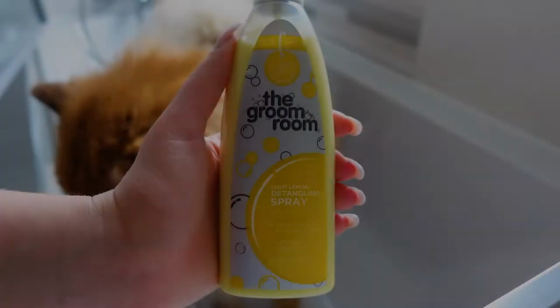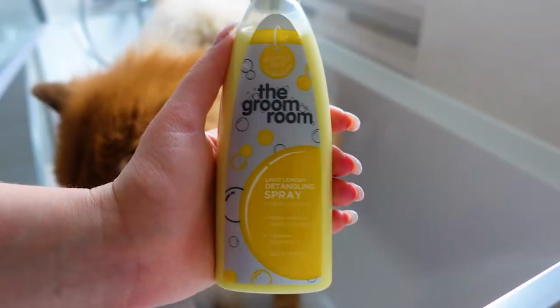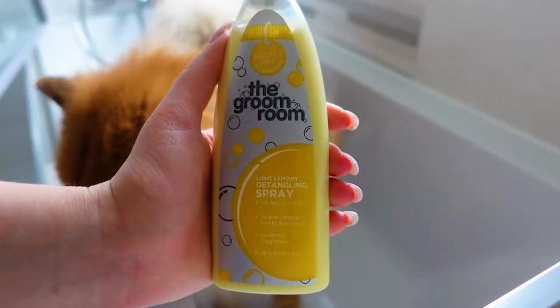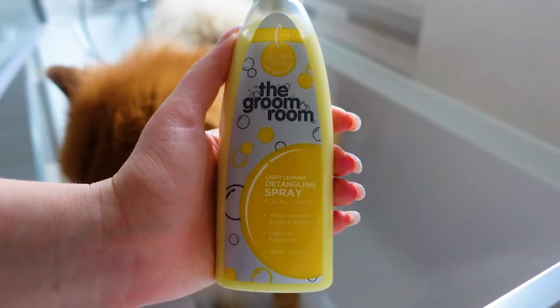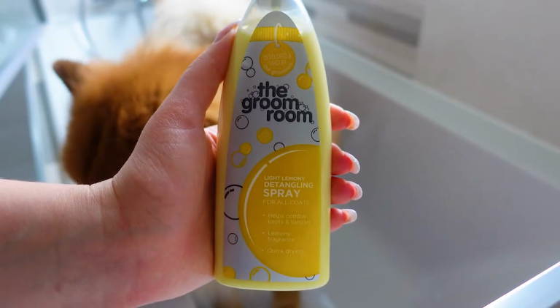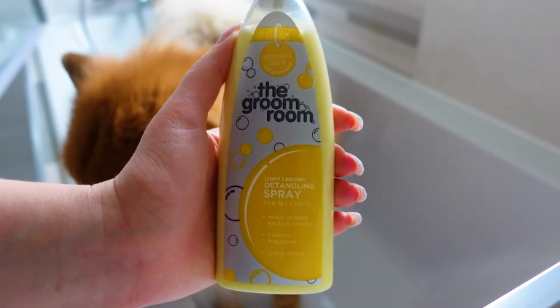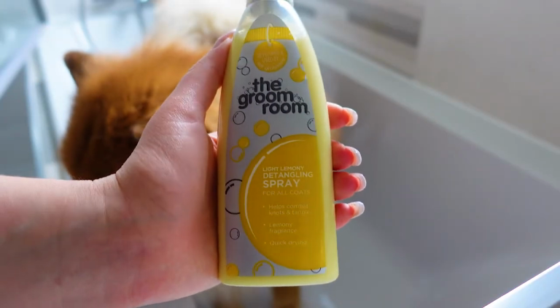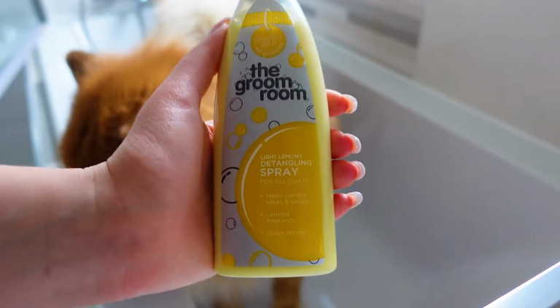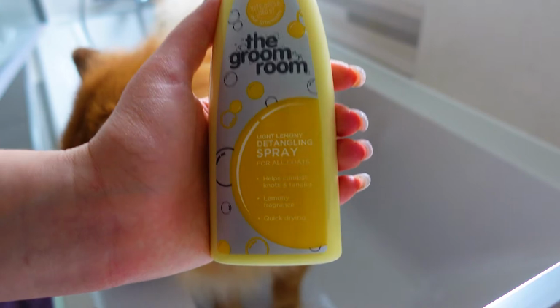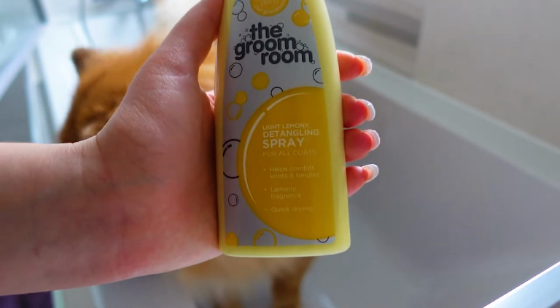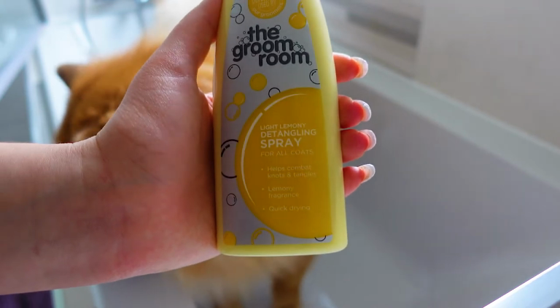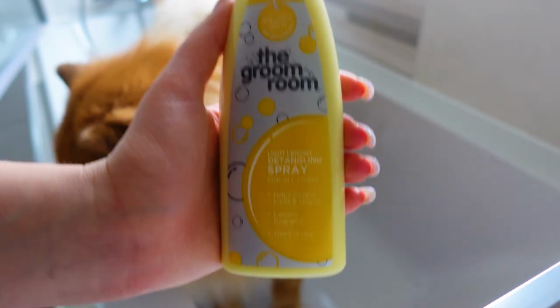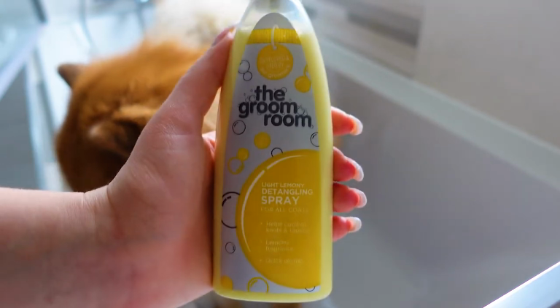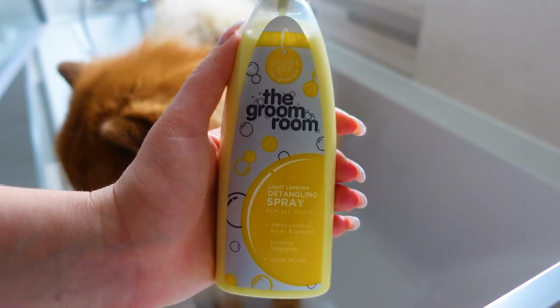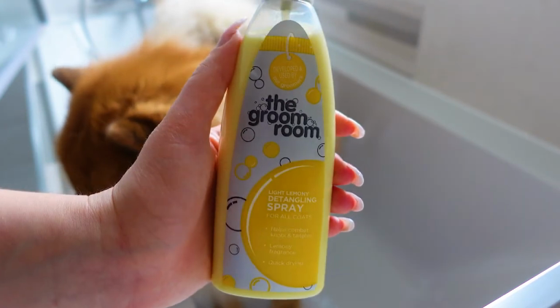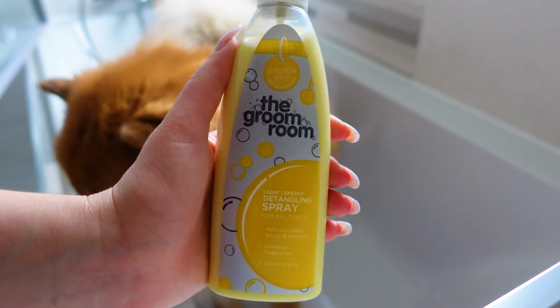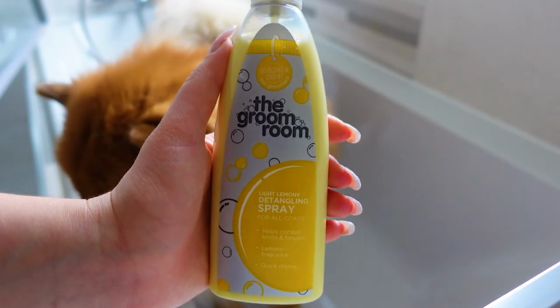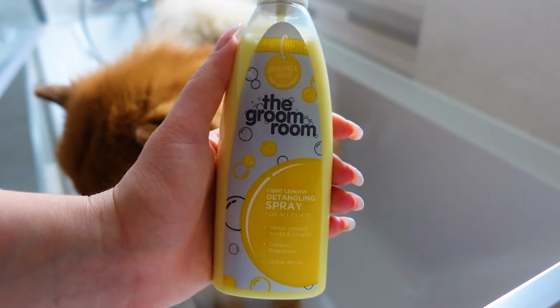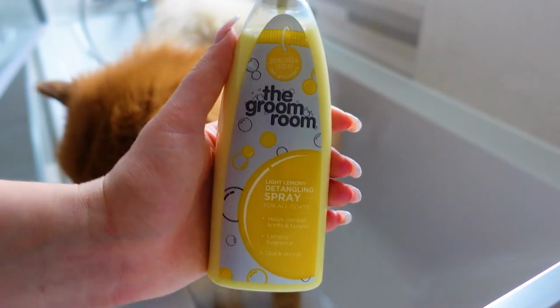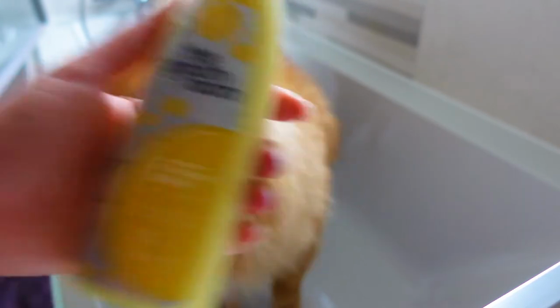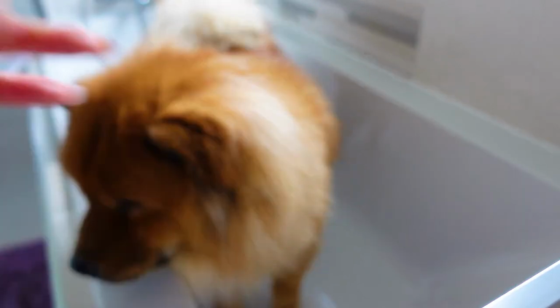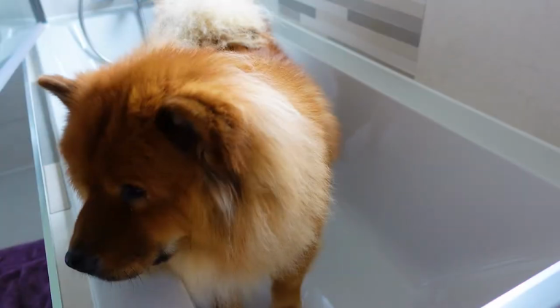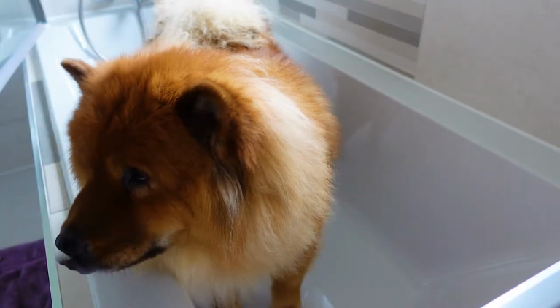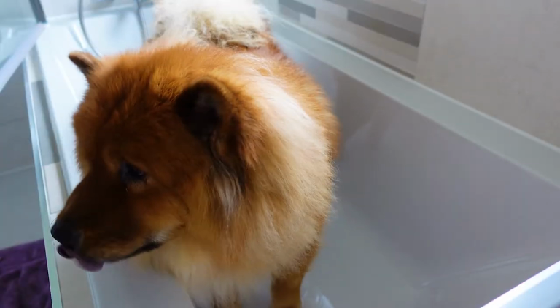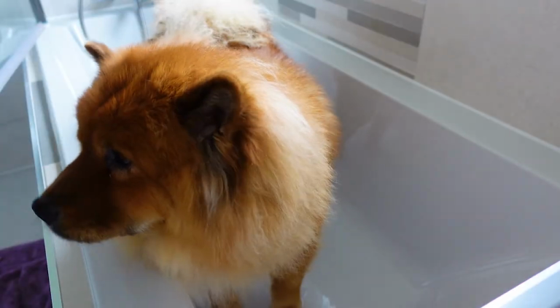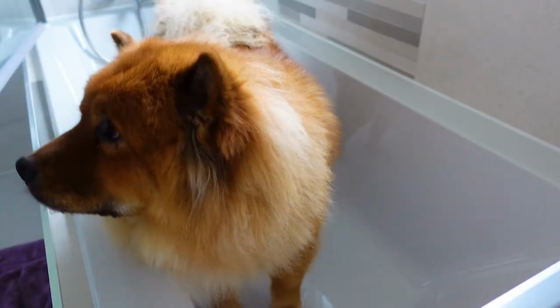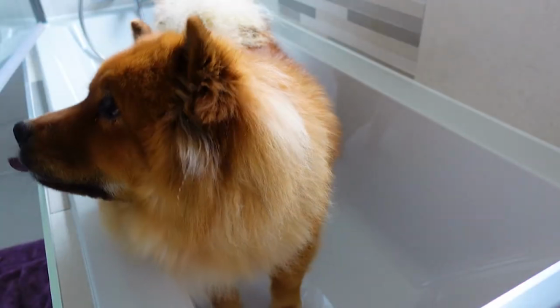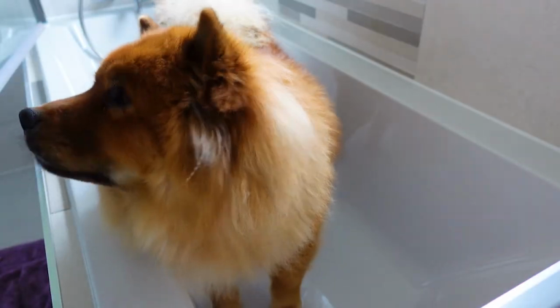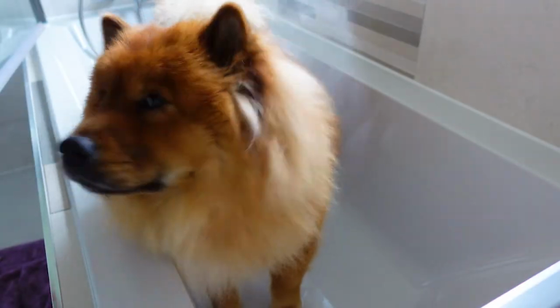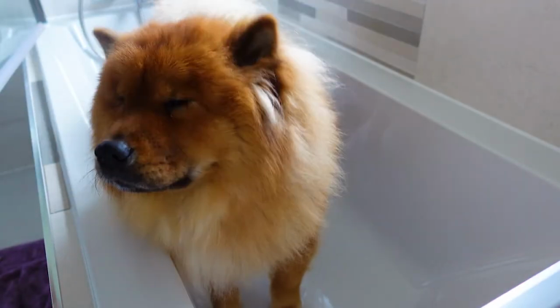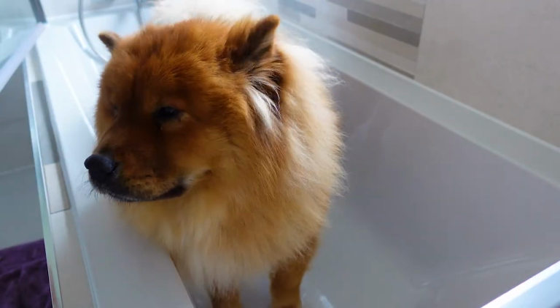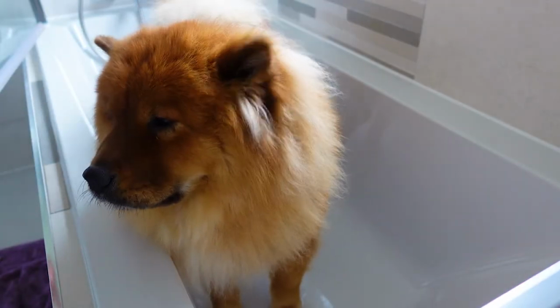Using the detangling spray, spray all over your chow's coat to help remove any tangles and knots whilst brushing.